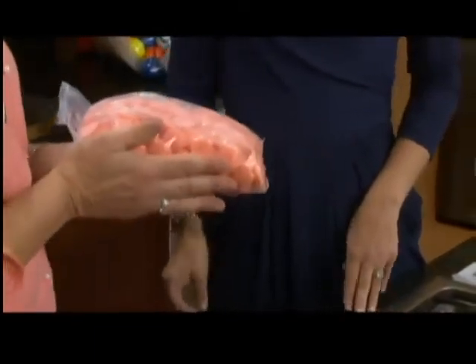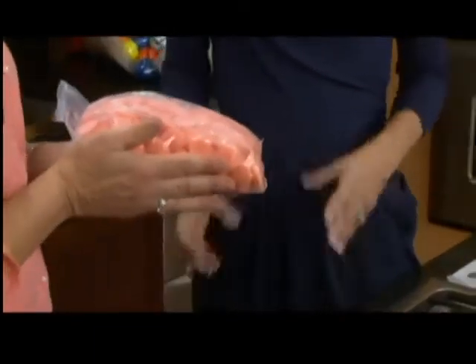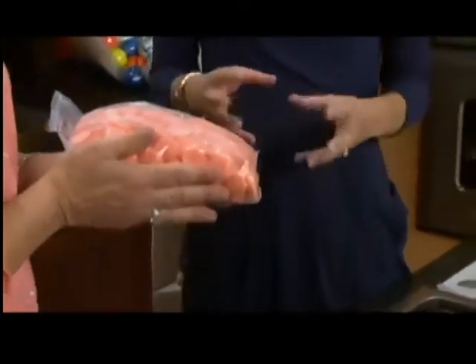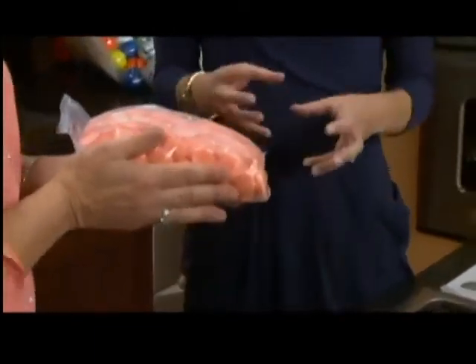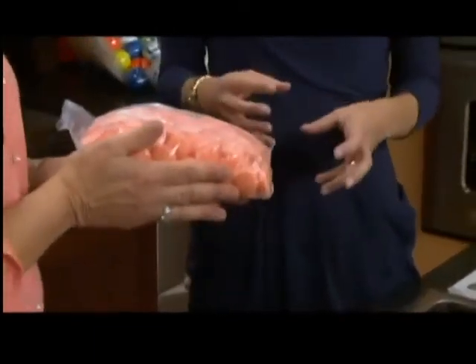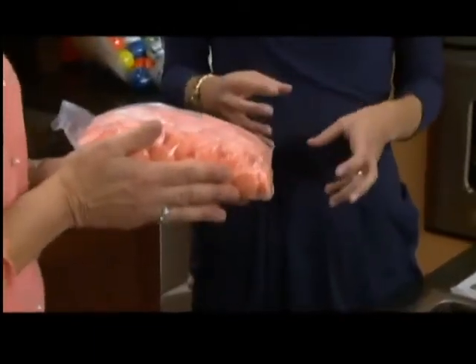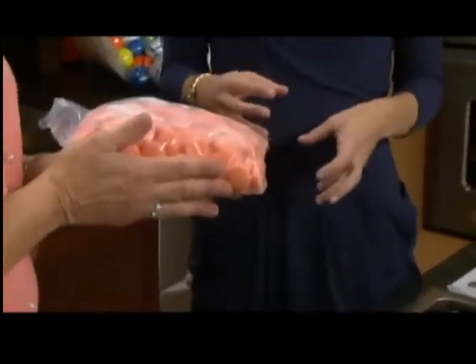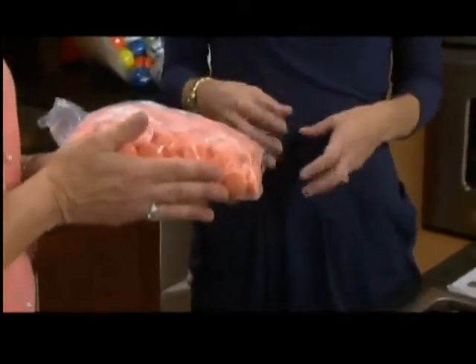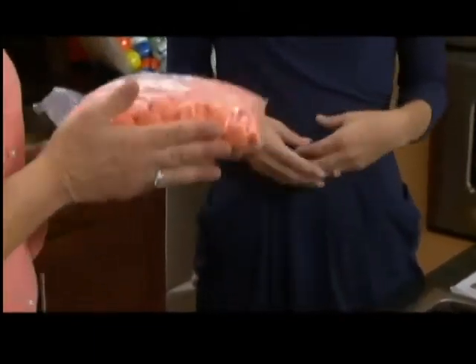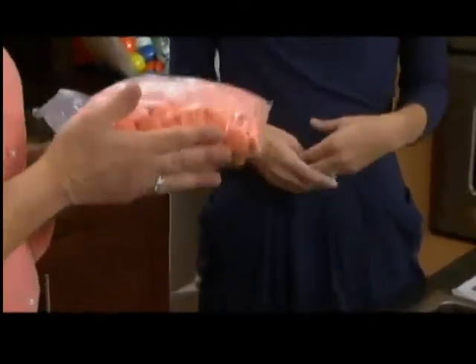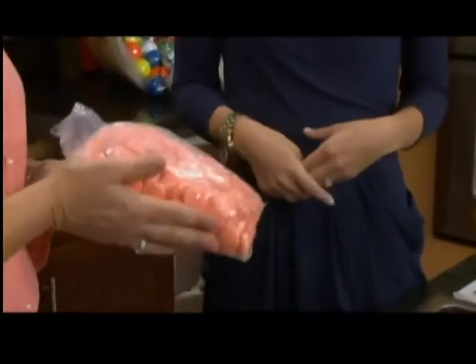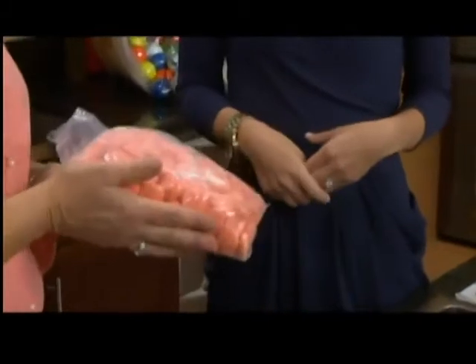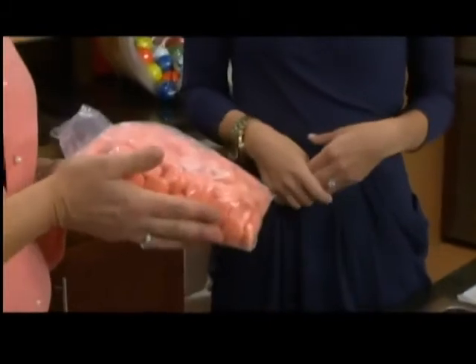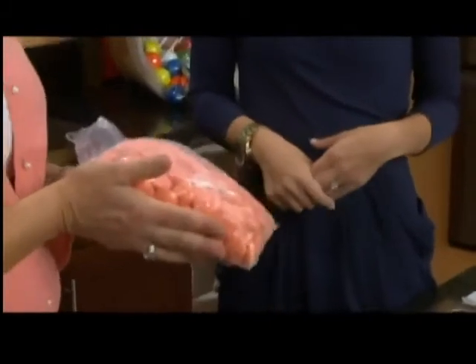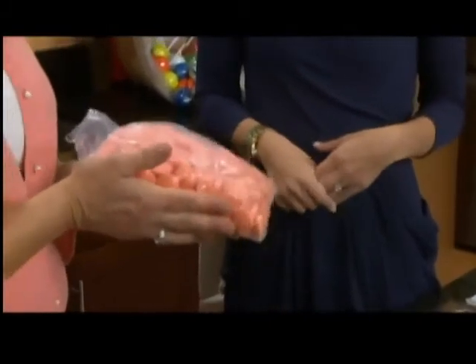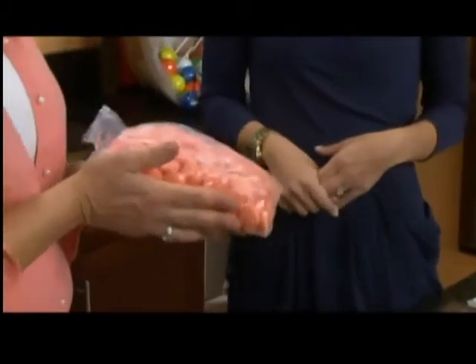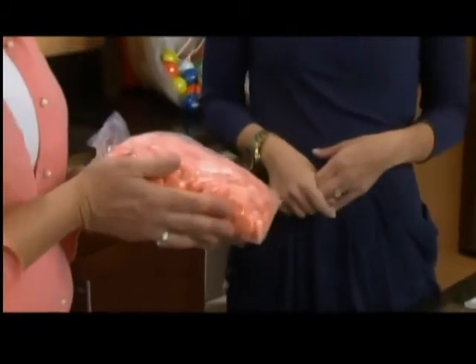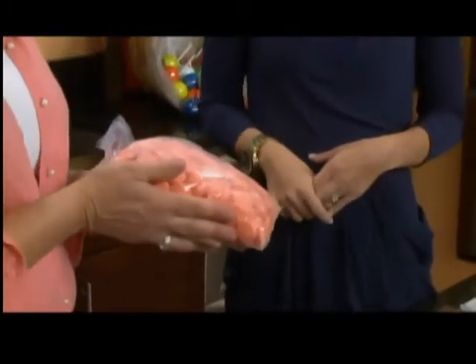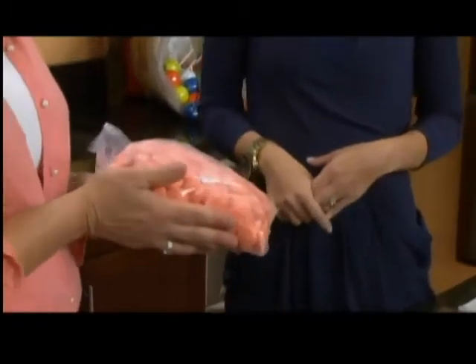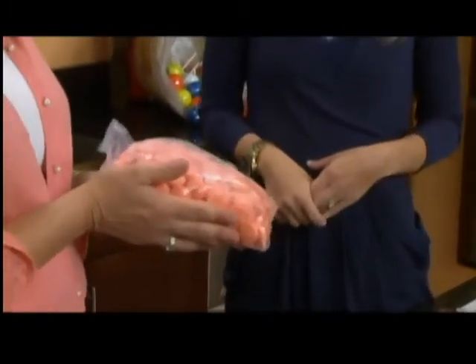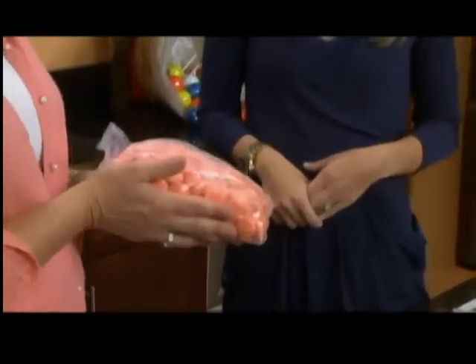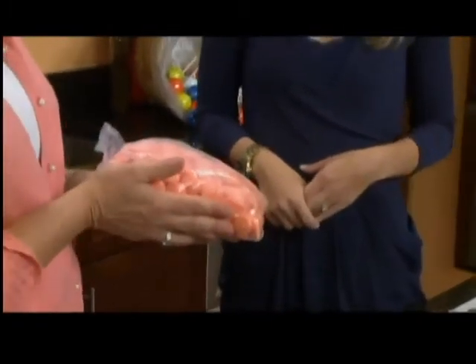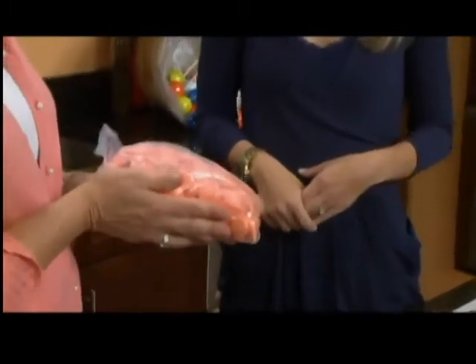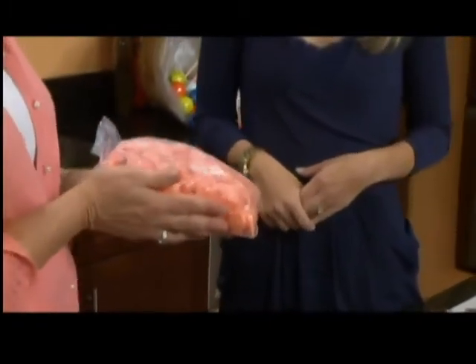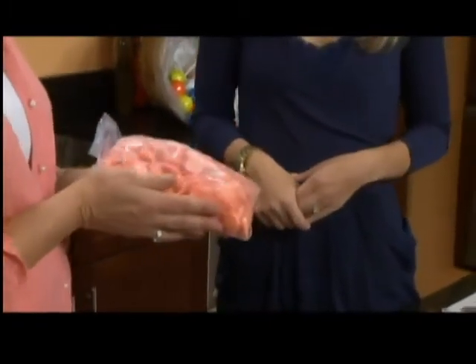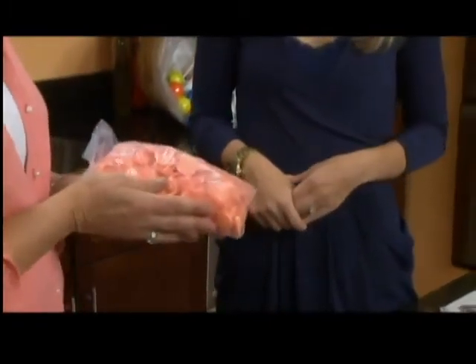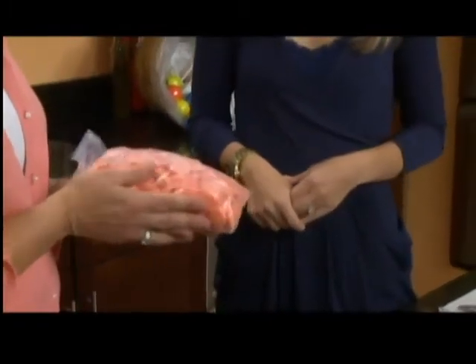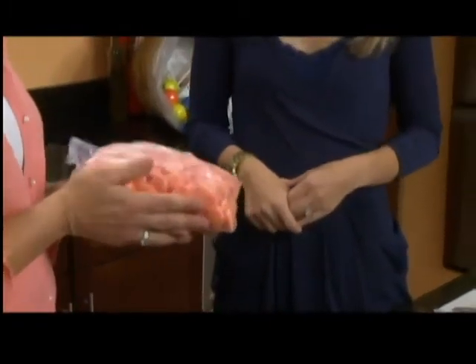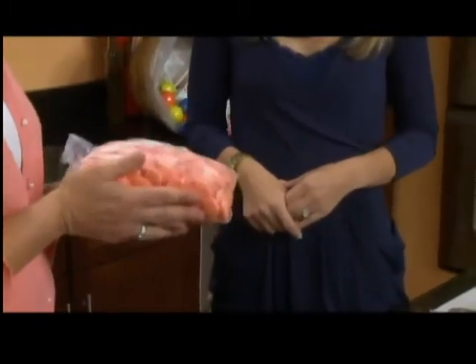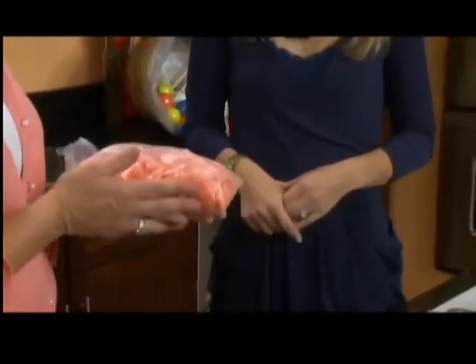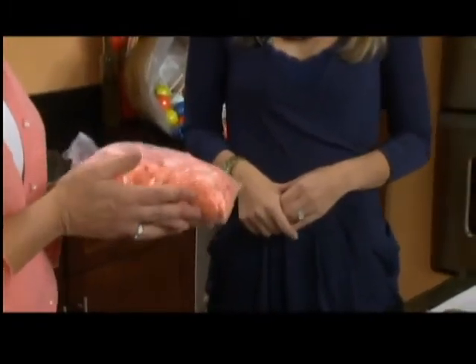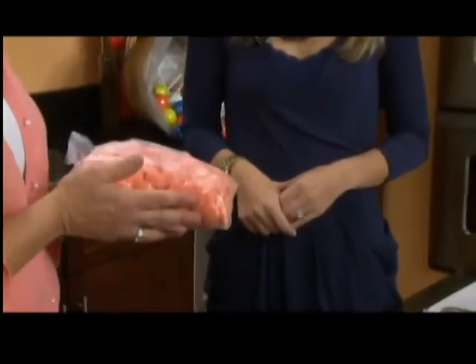What about chocolate chips? Chocolate chips have a little bit of cocoa butter in them, but they're really not high-quality chocolate.